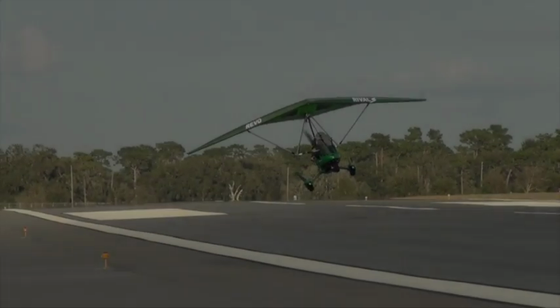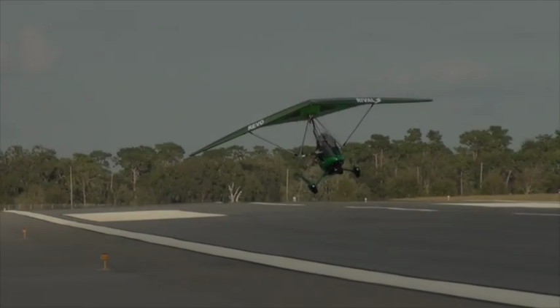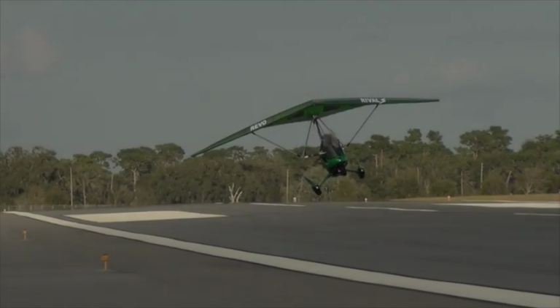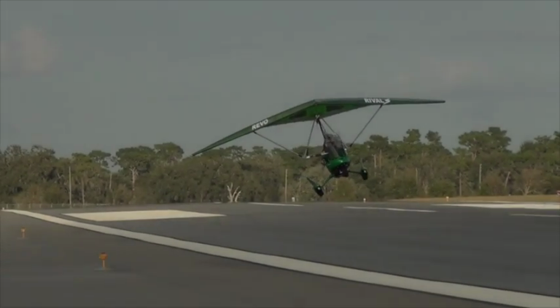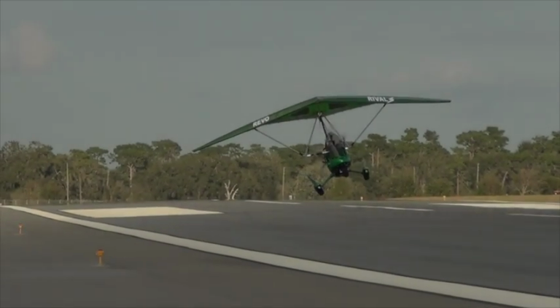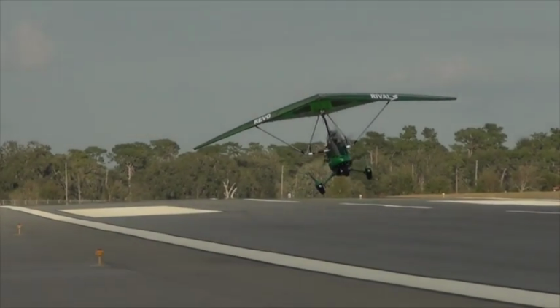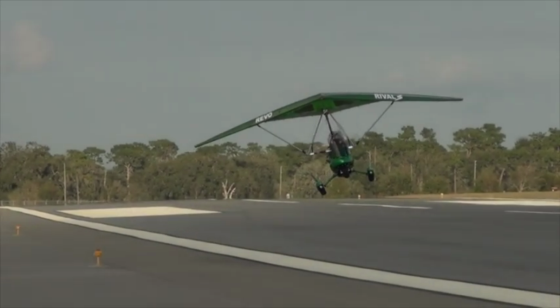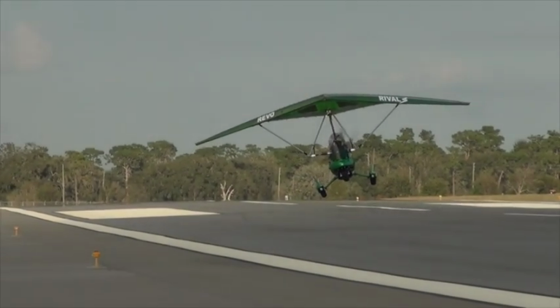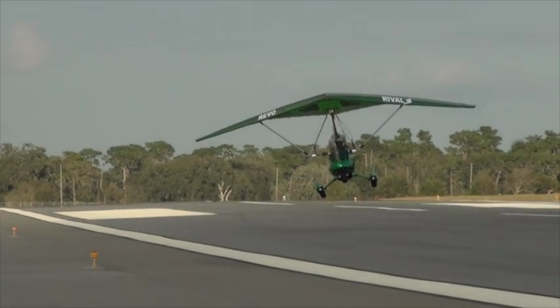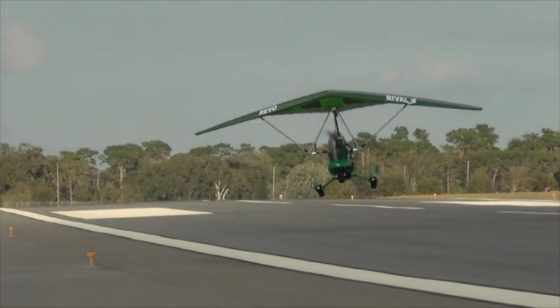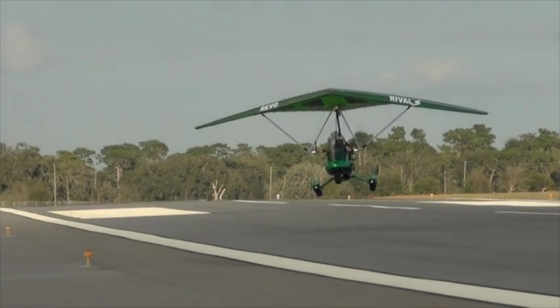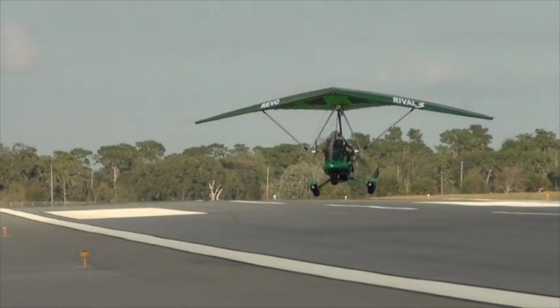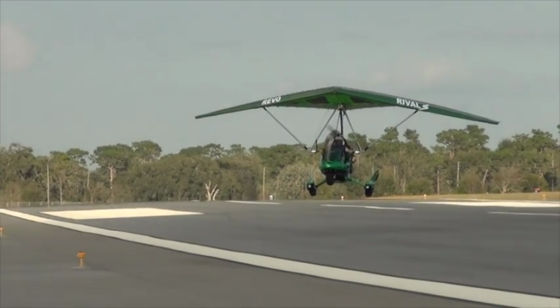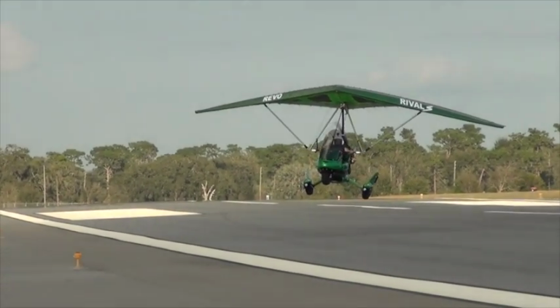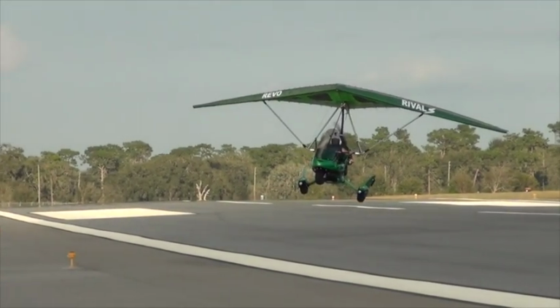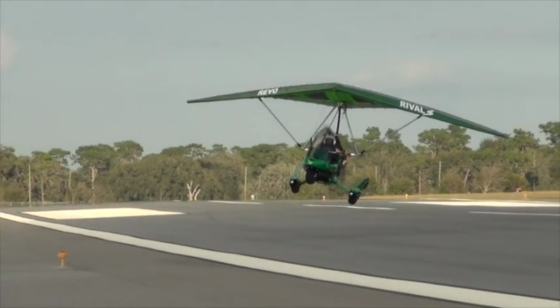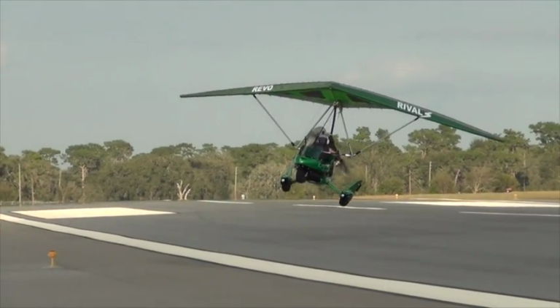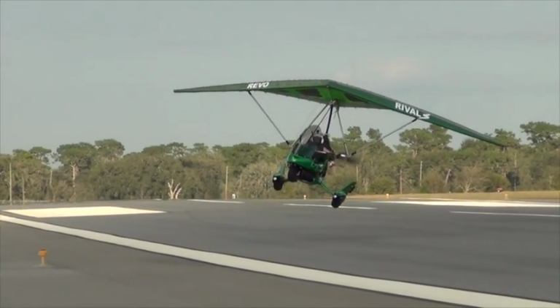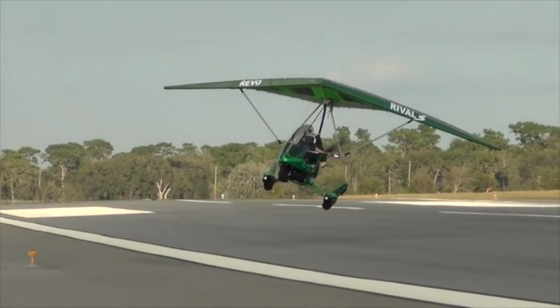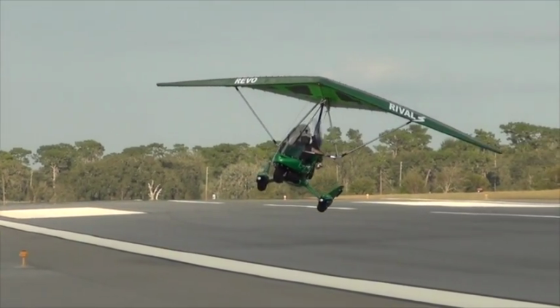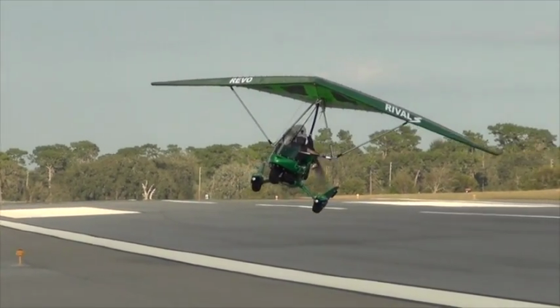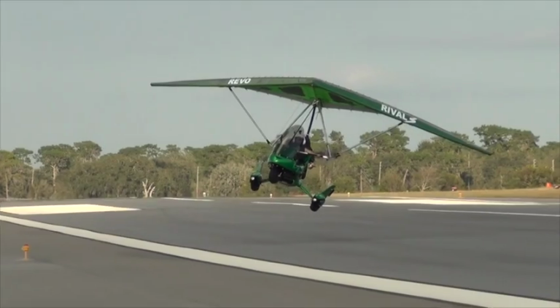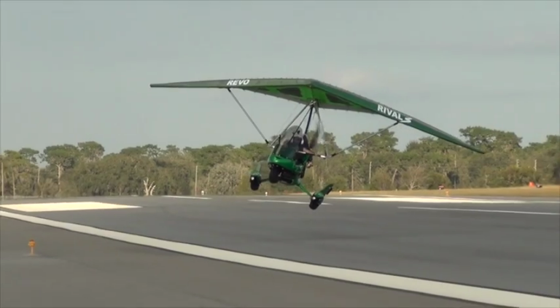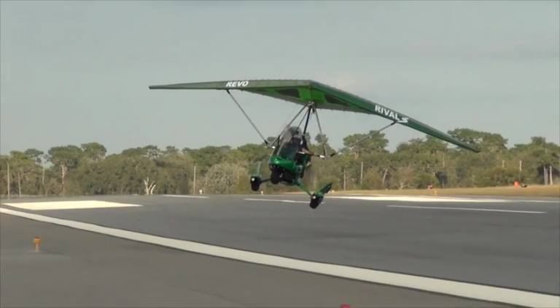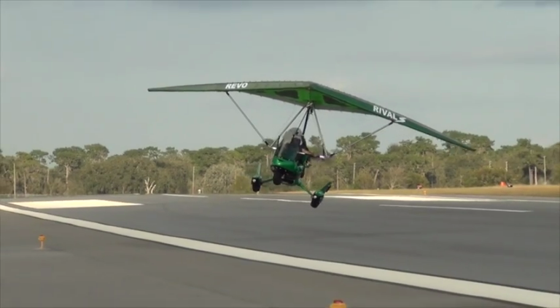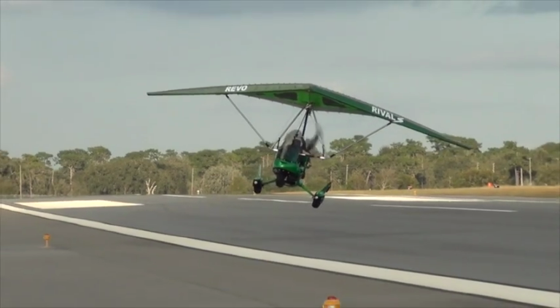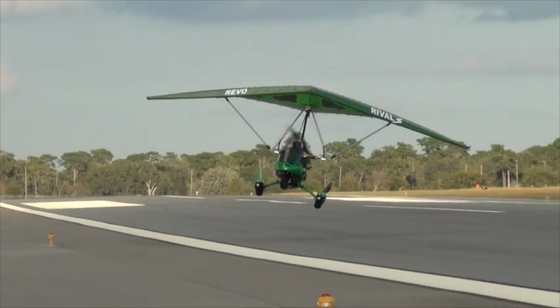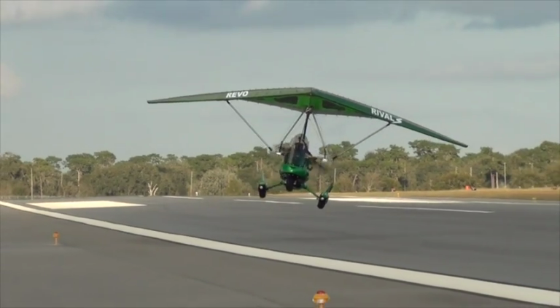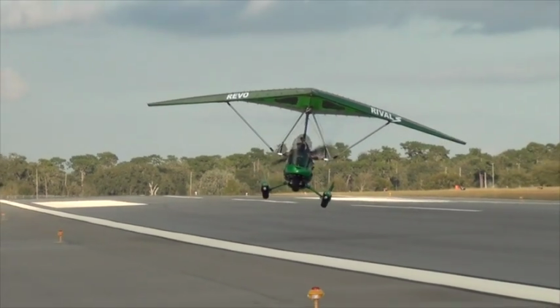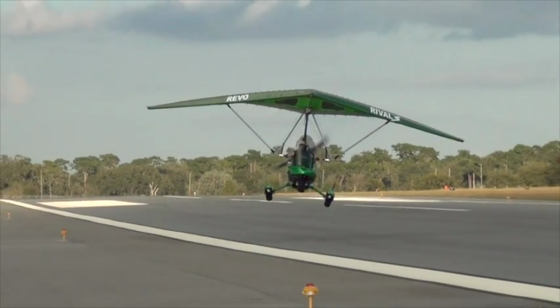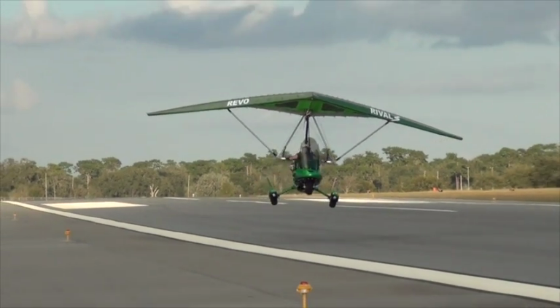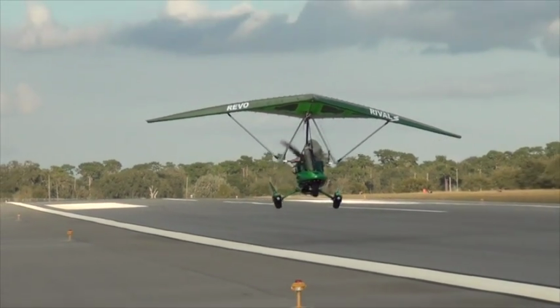So the question of the day is: can a trike fly sideways? Well, a little bit.